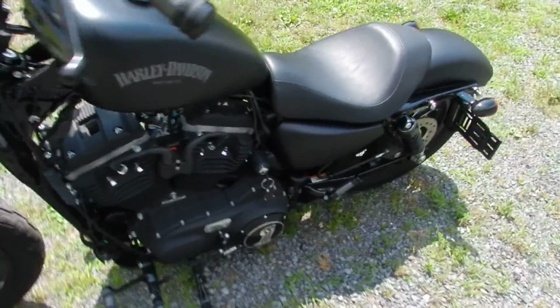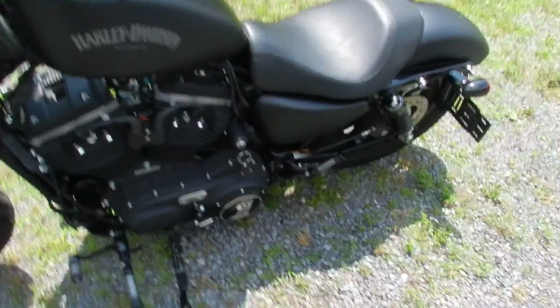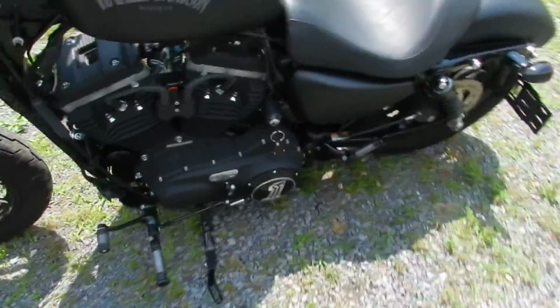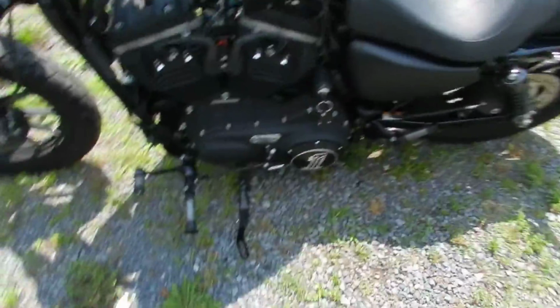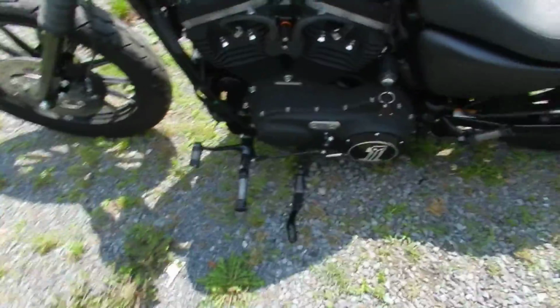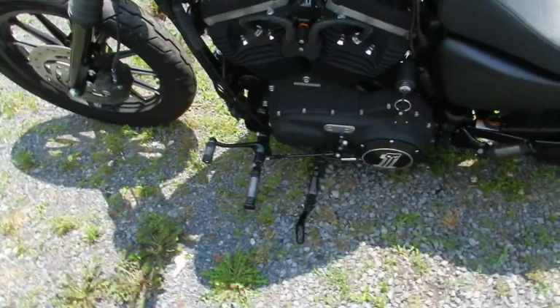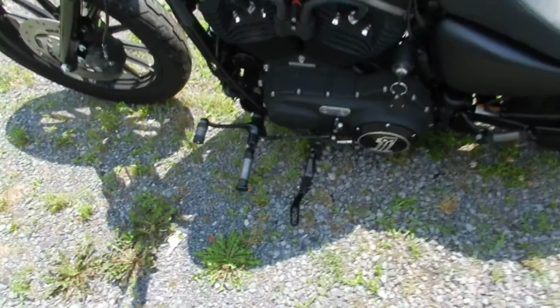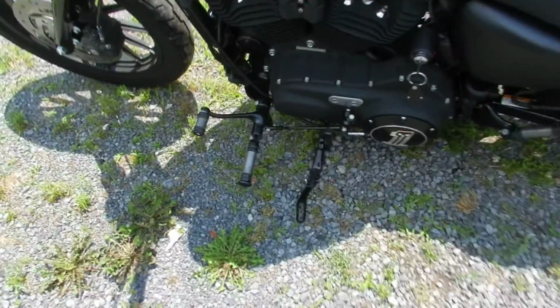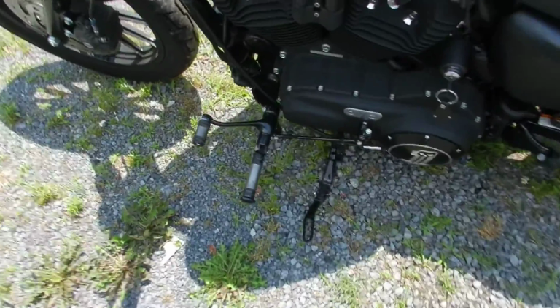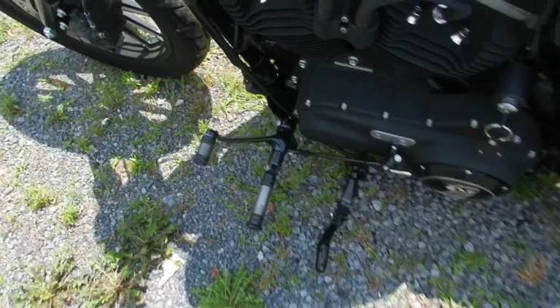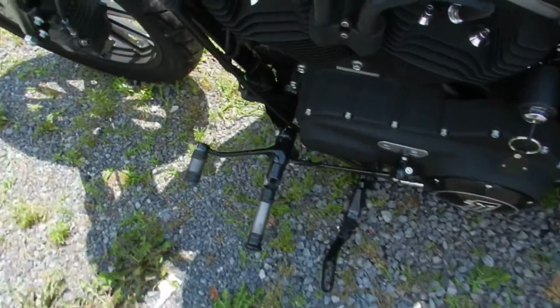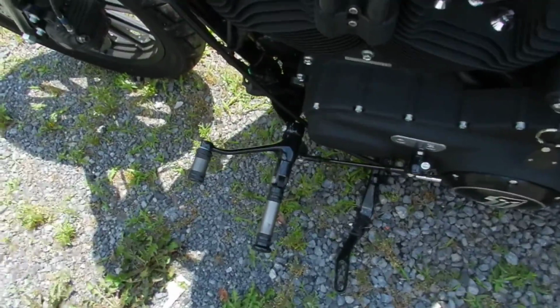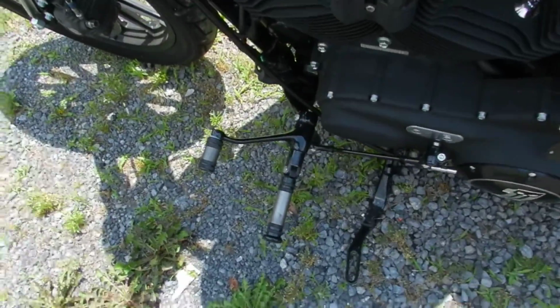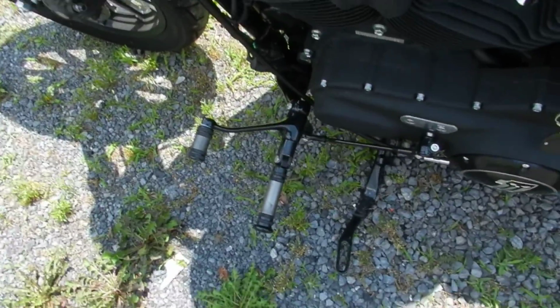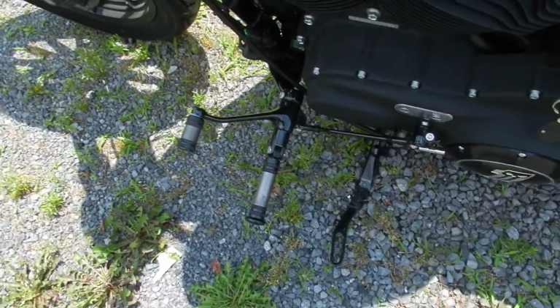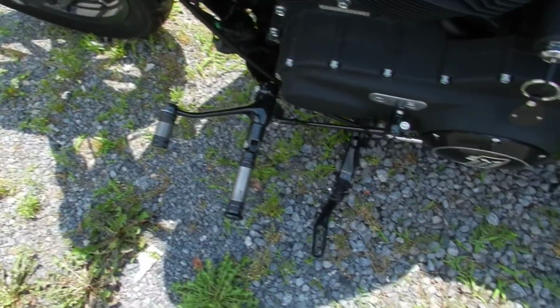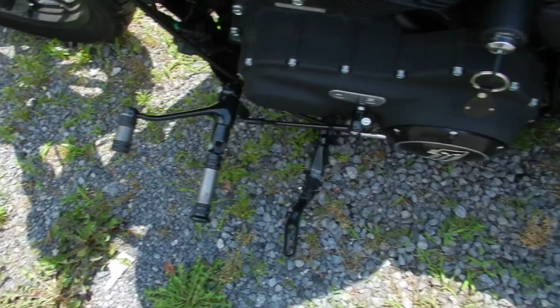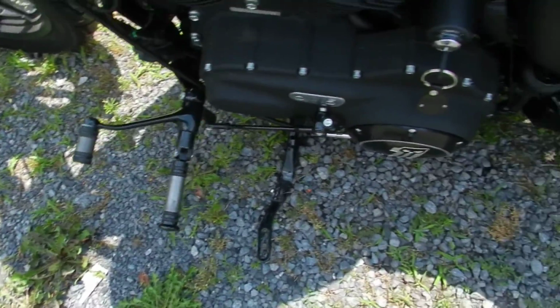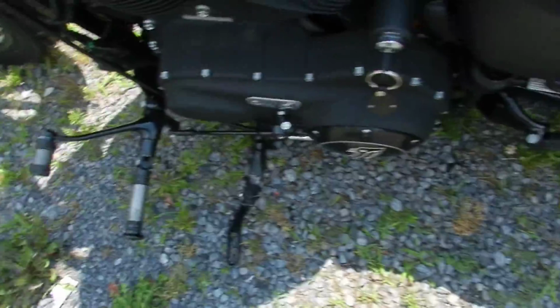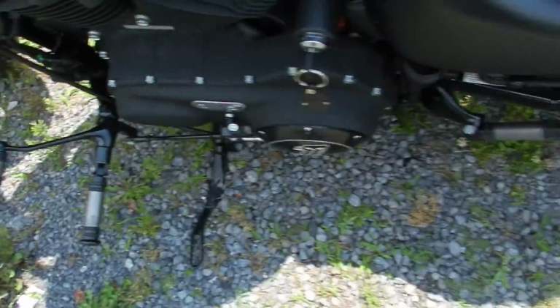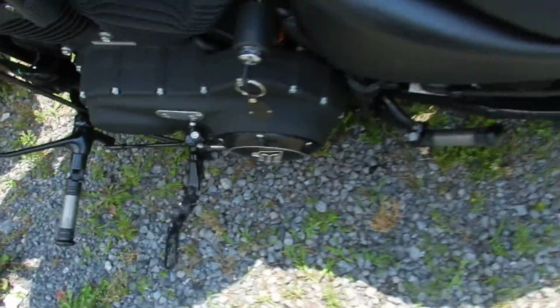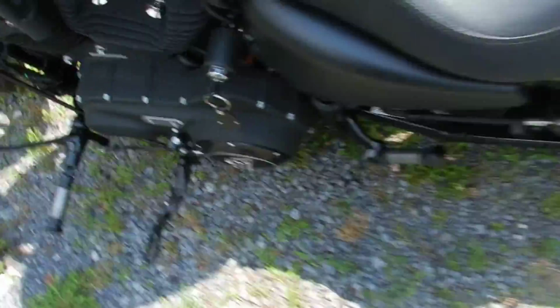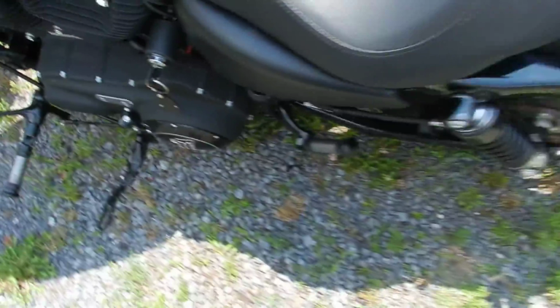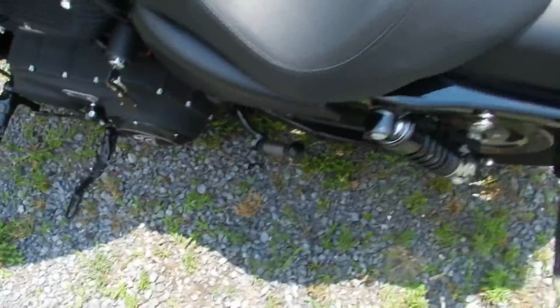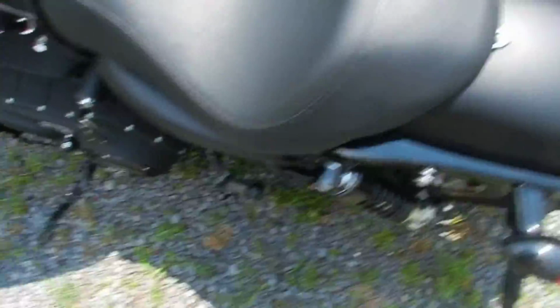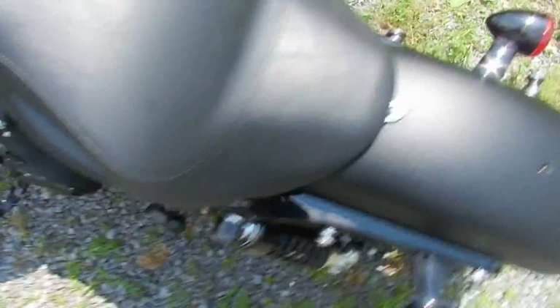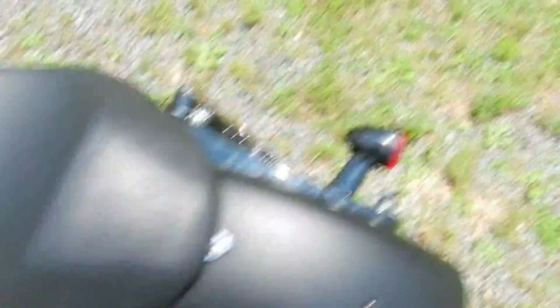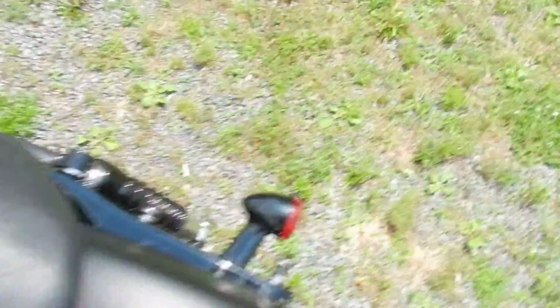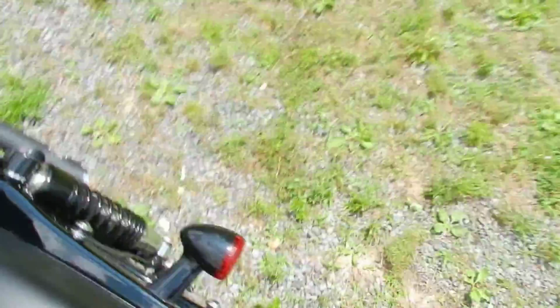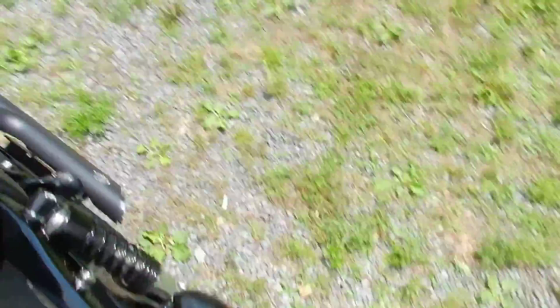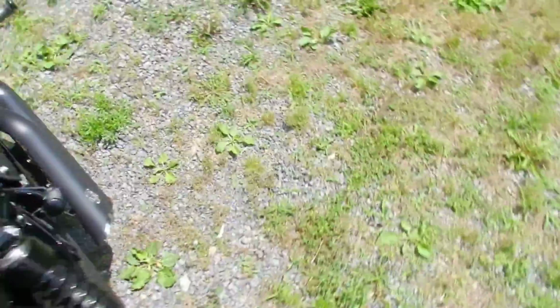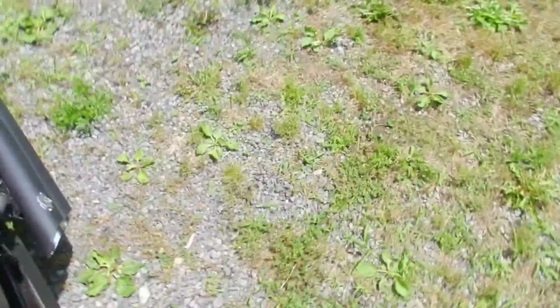It also has forward controls — I forgot to mention that. It makes it a little bit more comfortable riding.